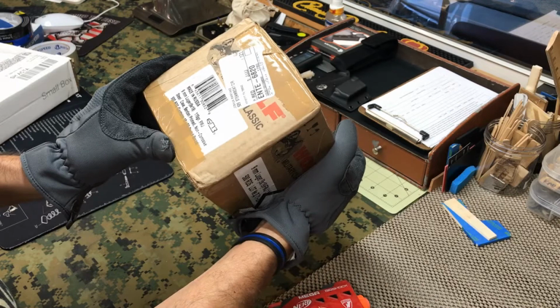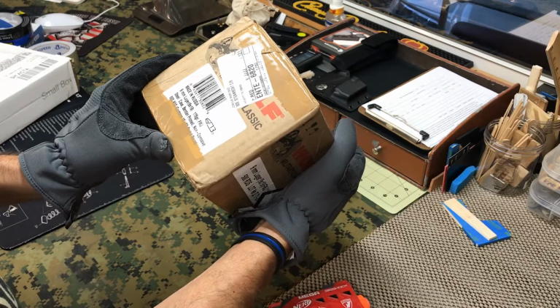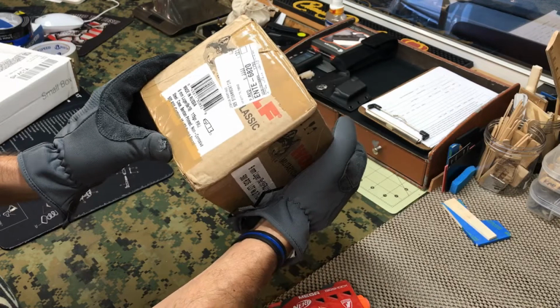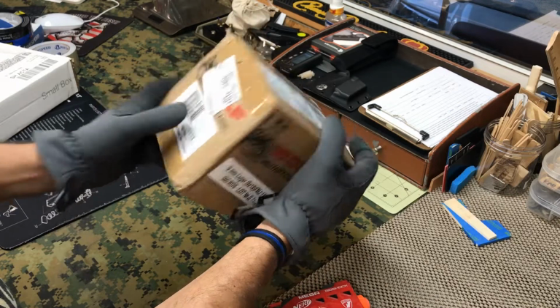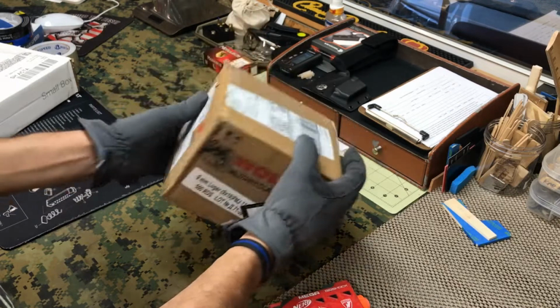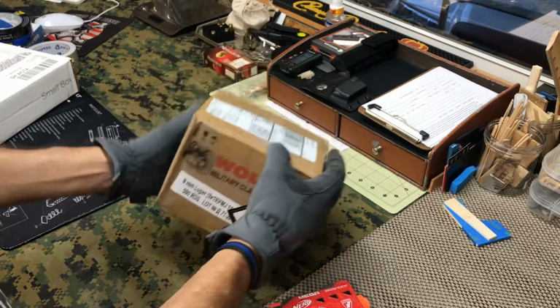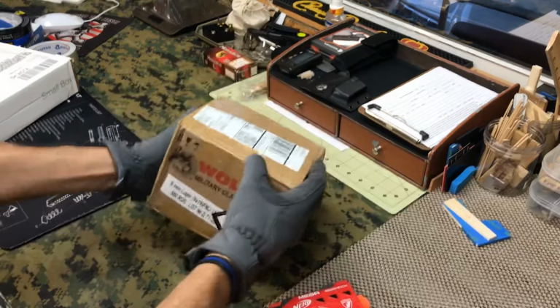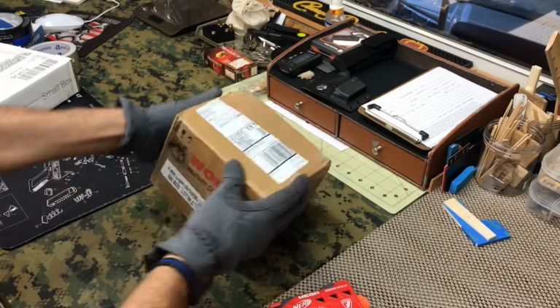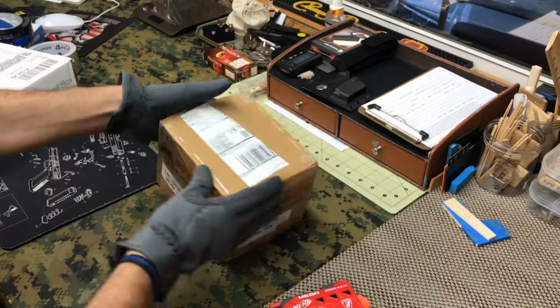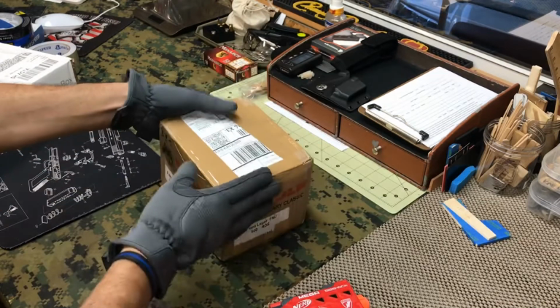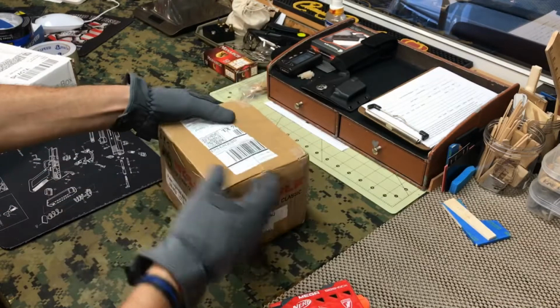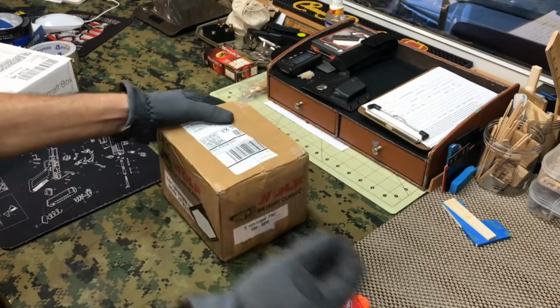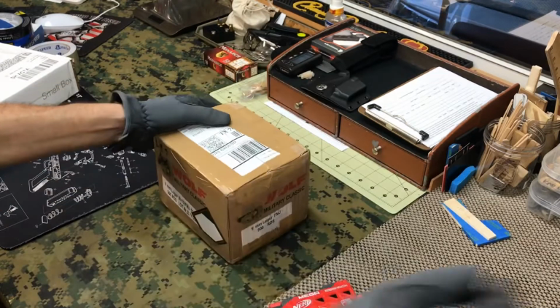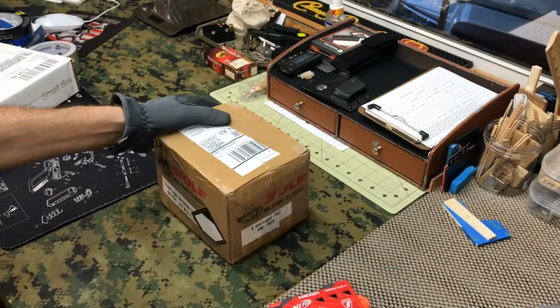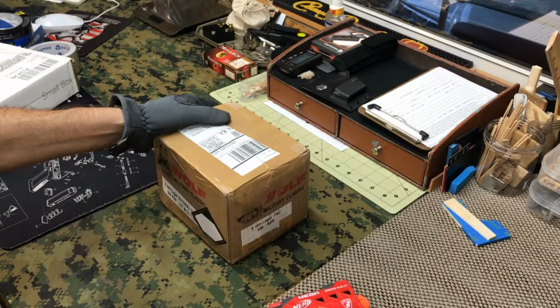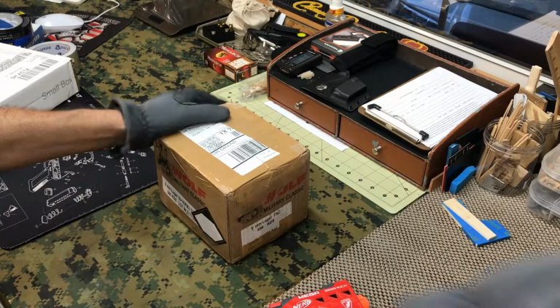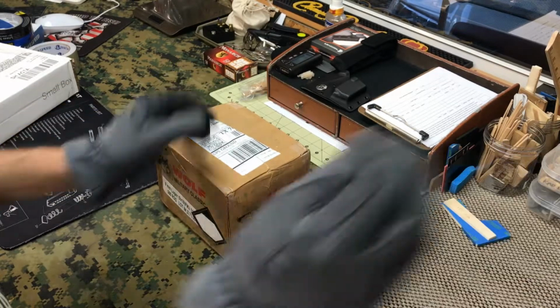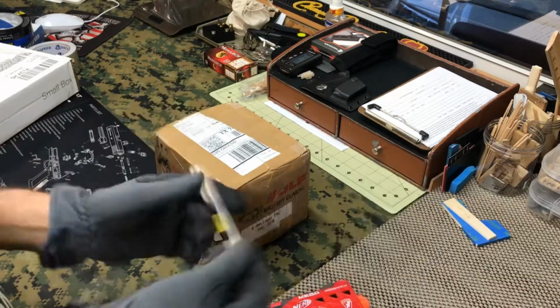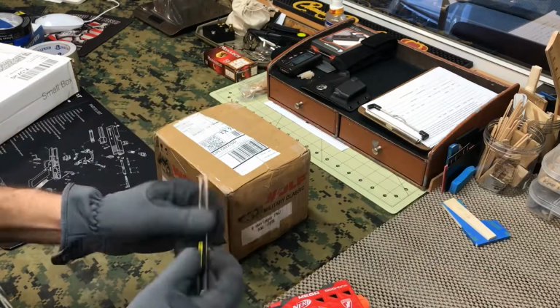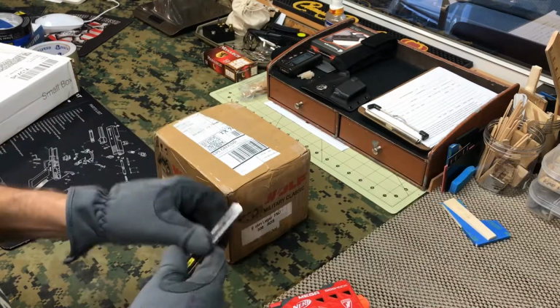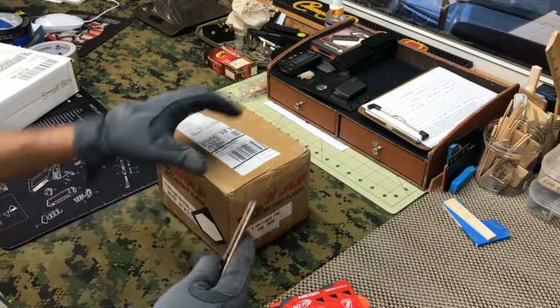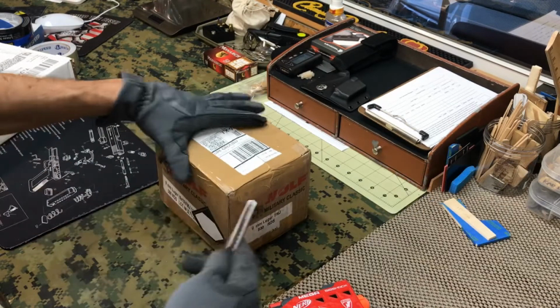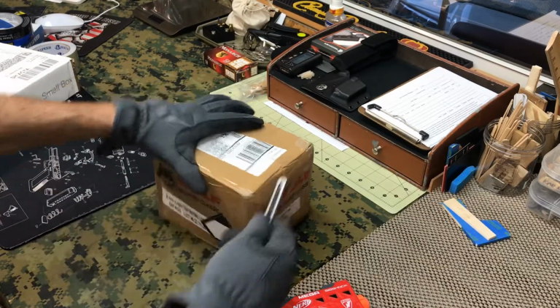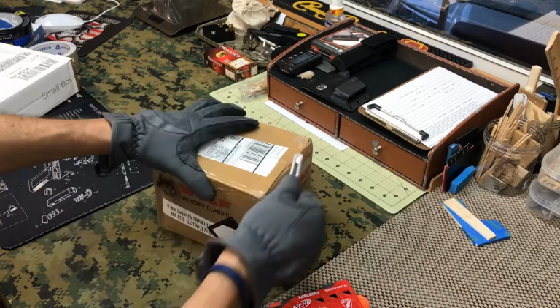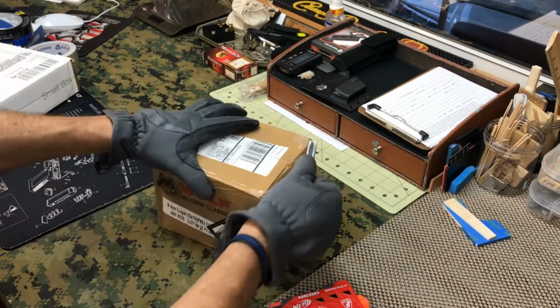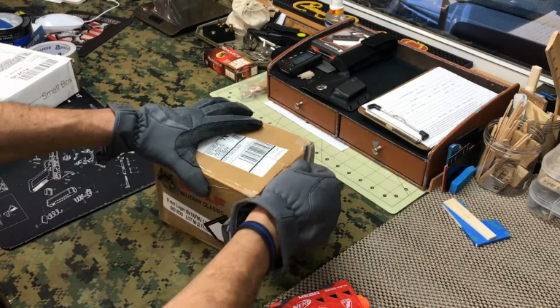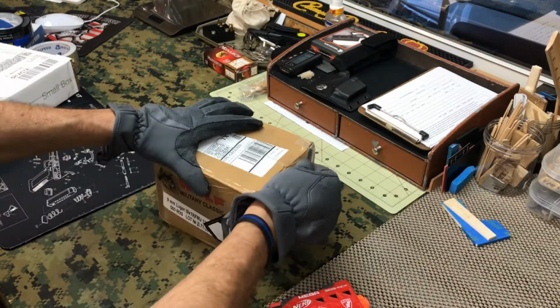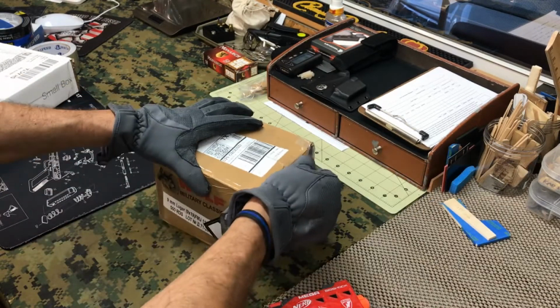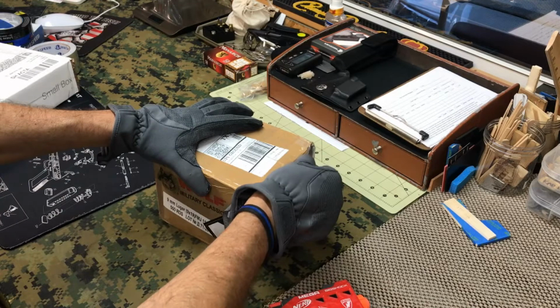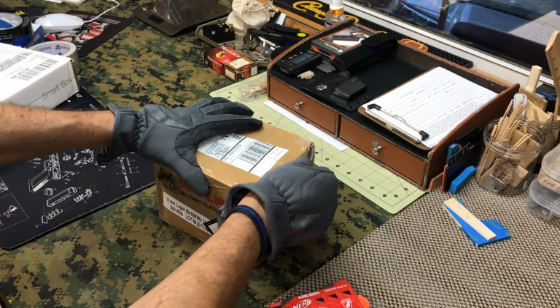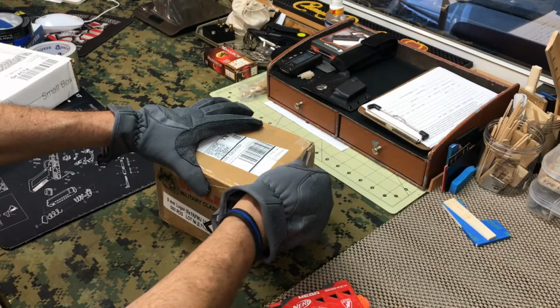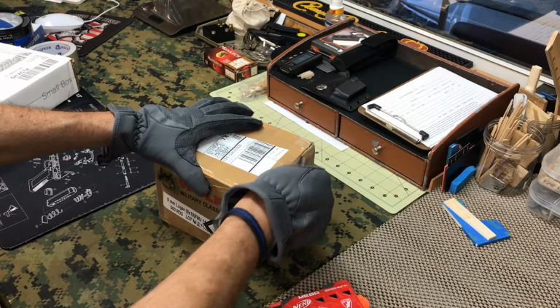We've got 500 rounds of 9mm, the Wolf brand.